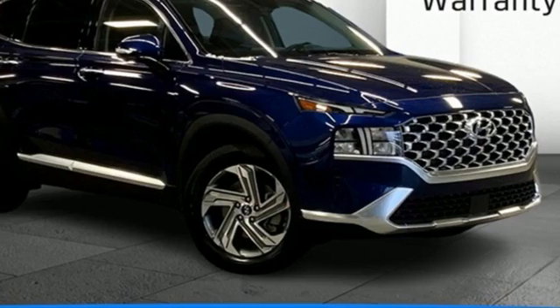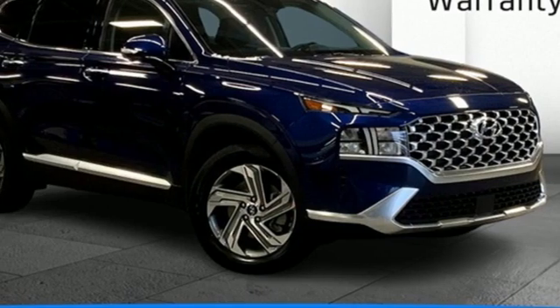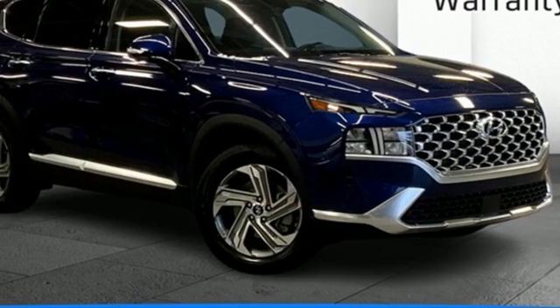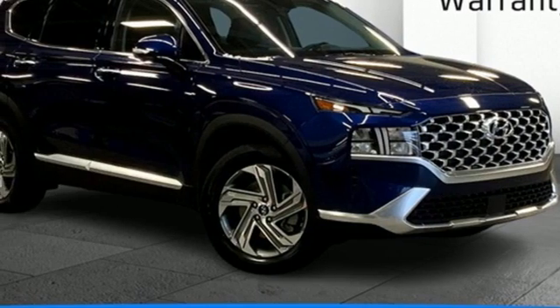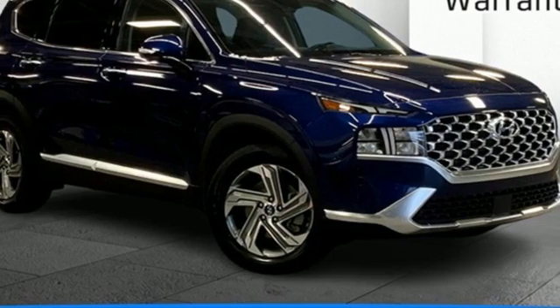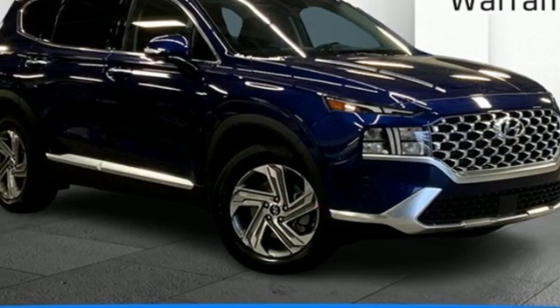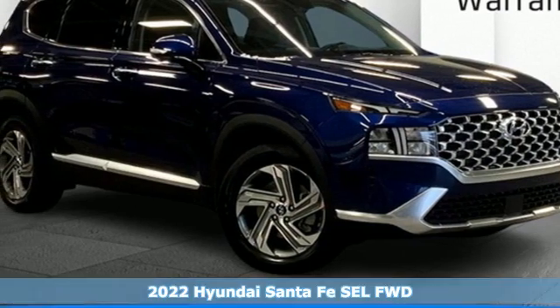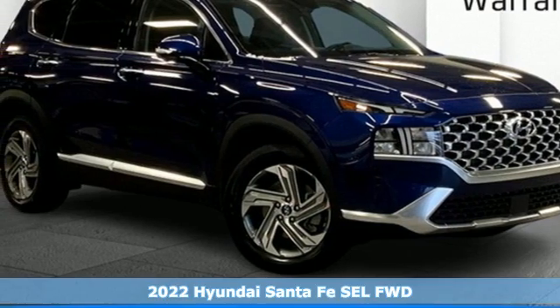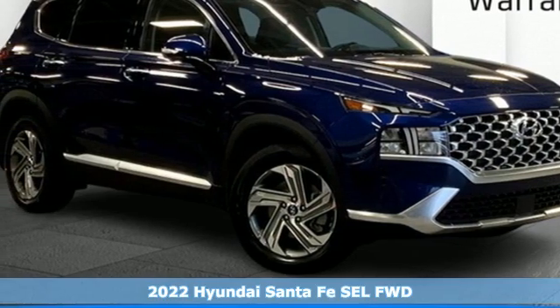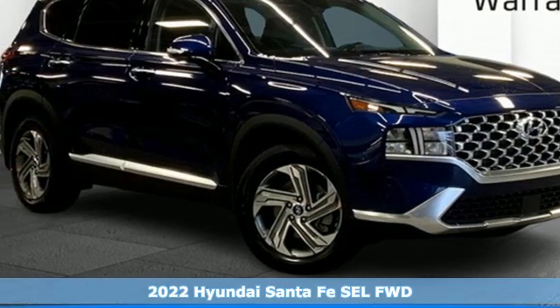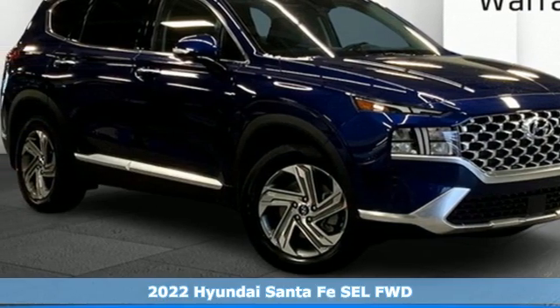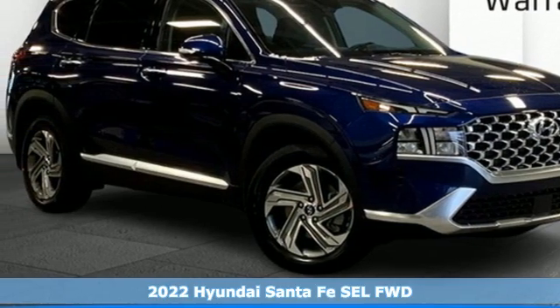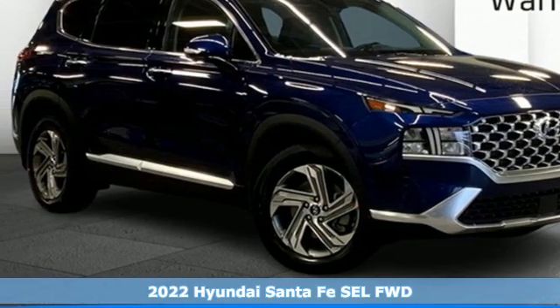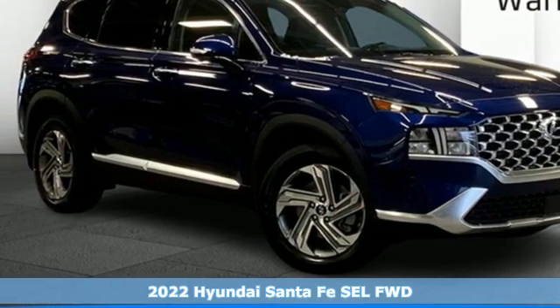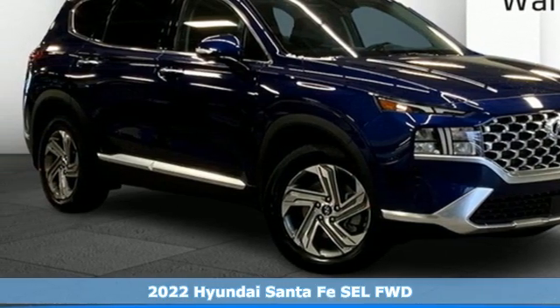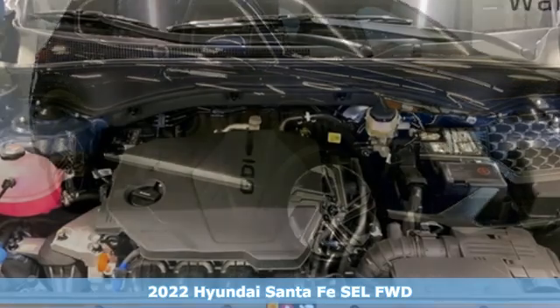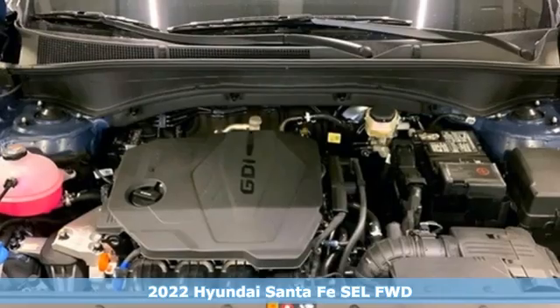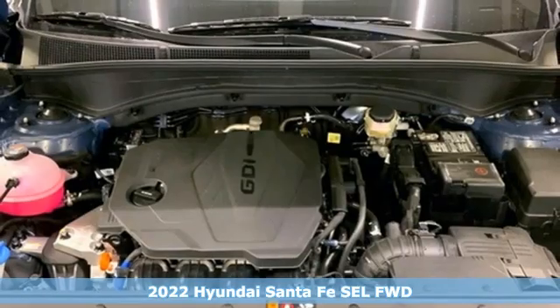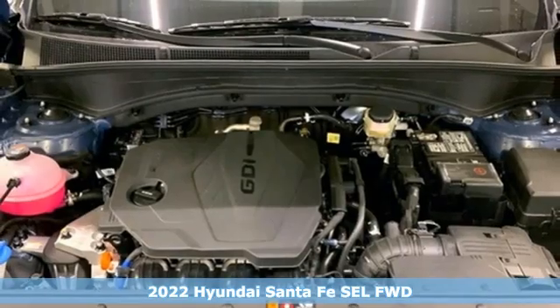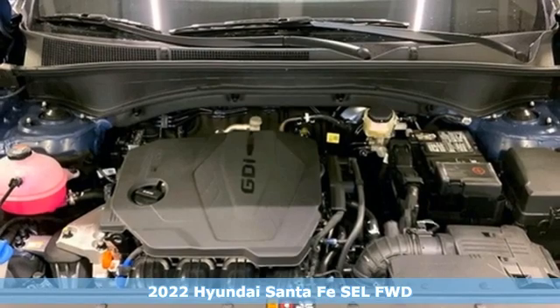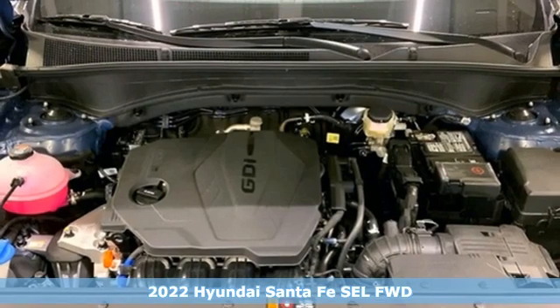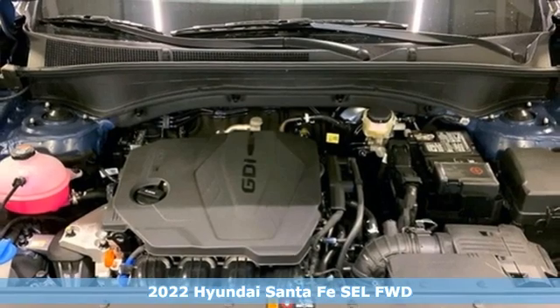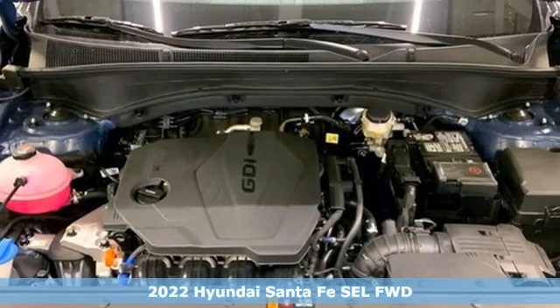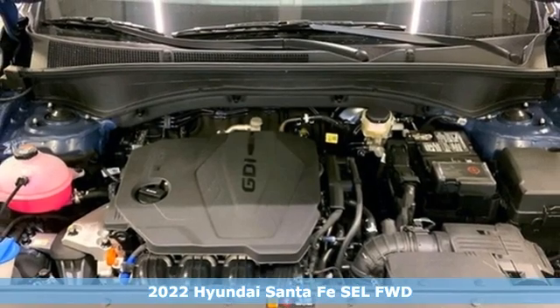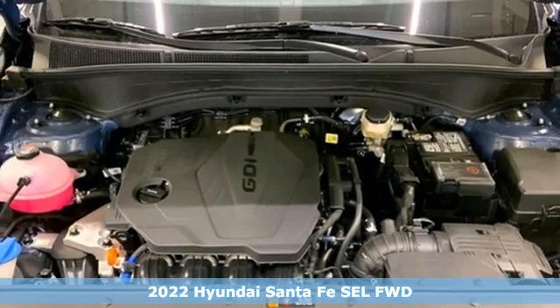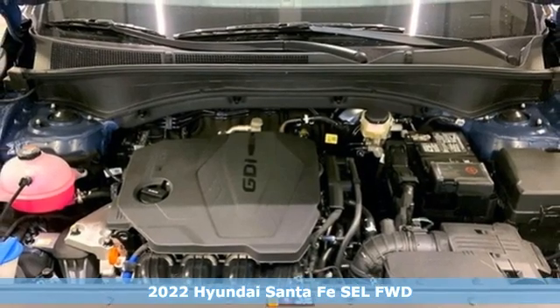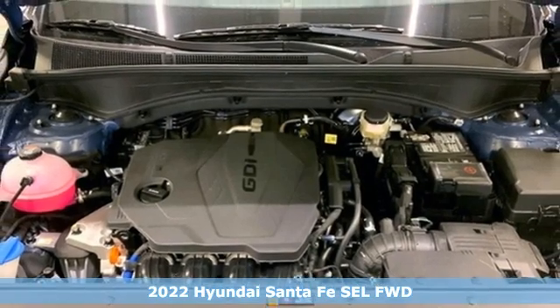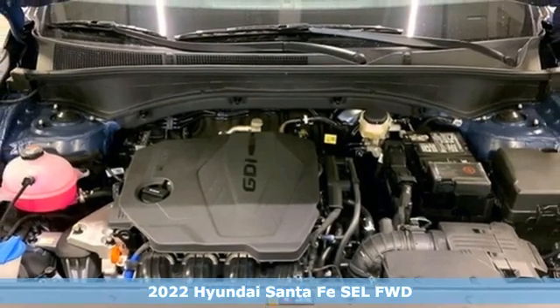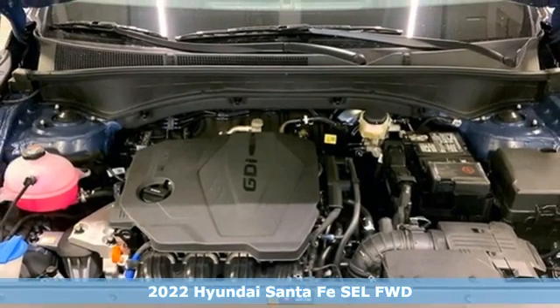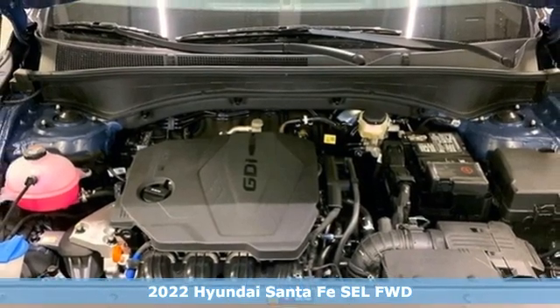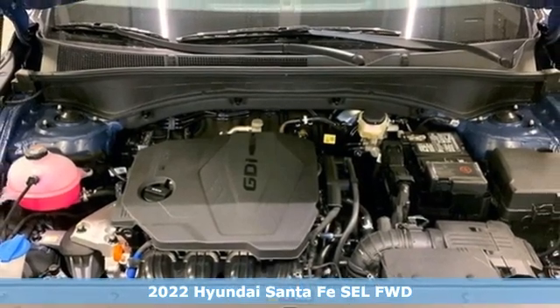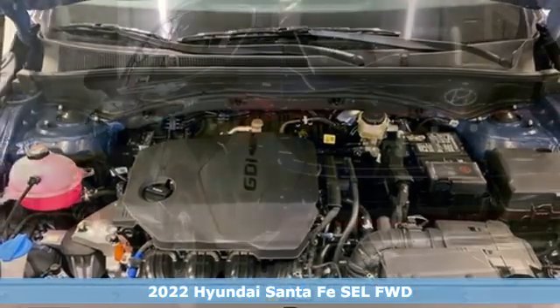It's a new 2022 Hyundai Santa Fe. Comfortable for people, spacious for cargo and styled to lift standards.